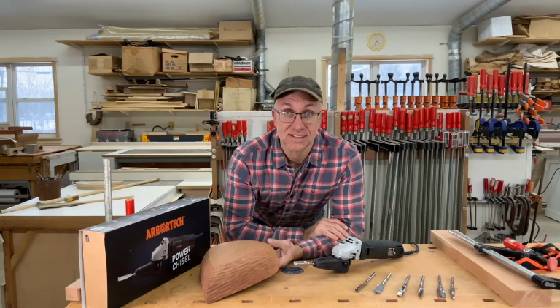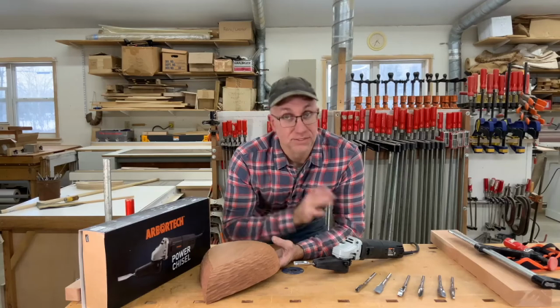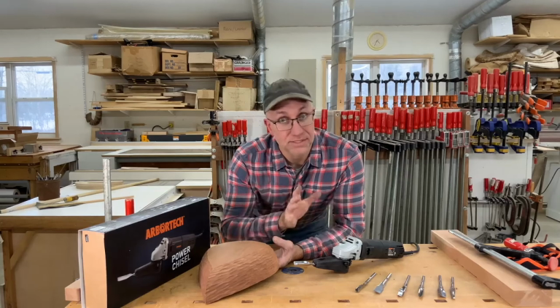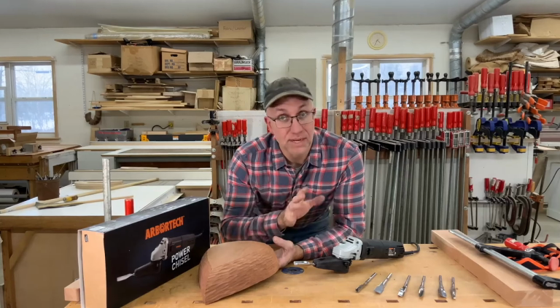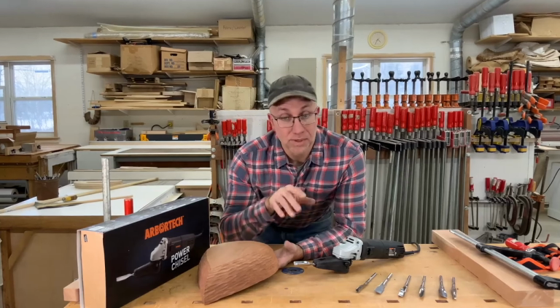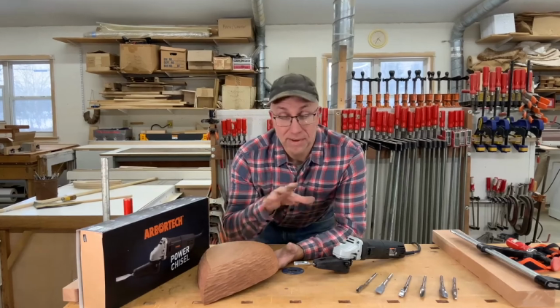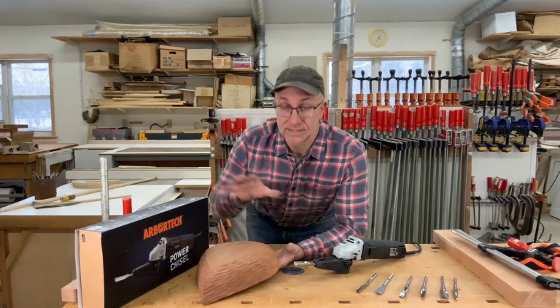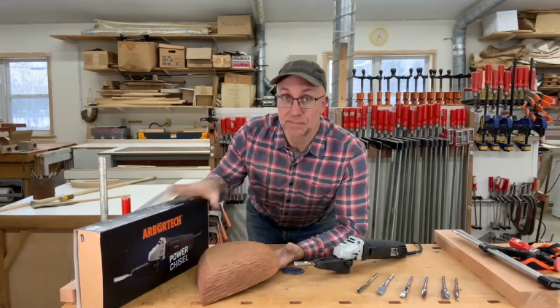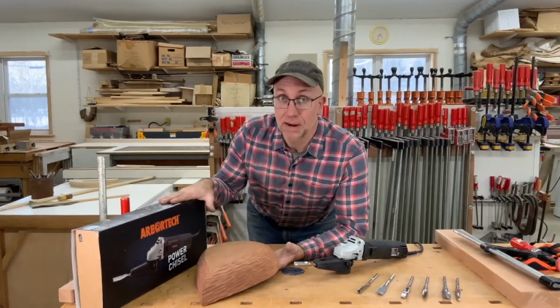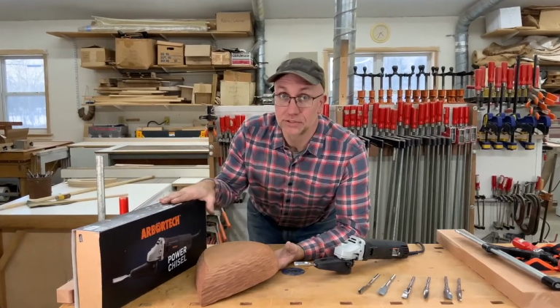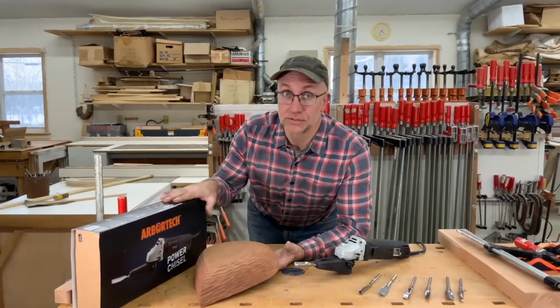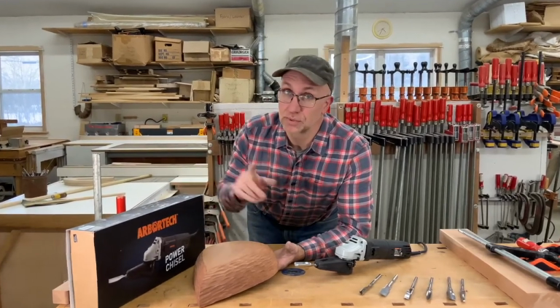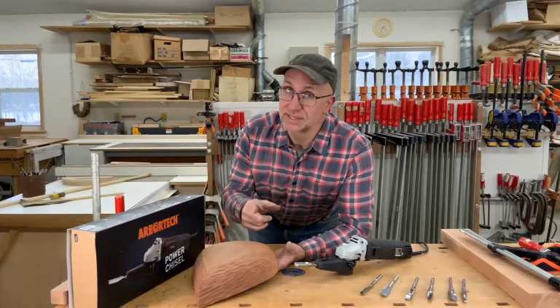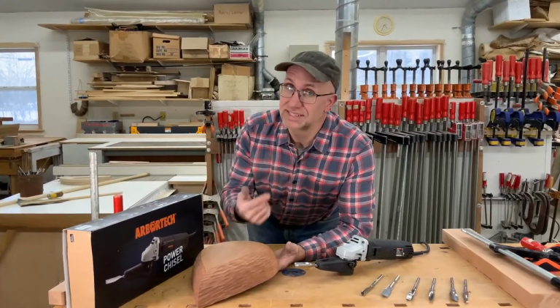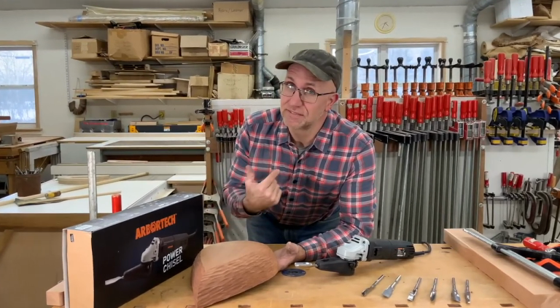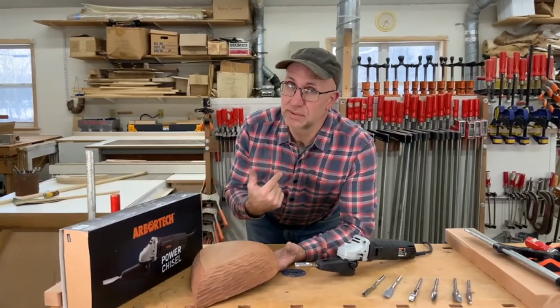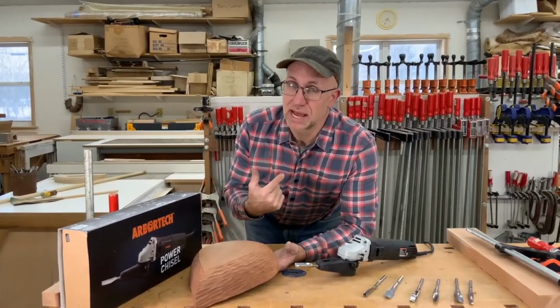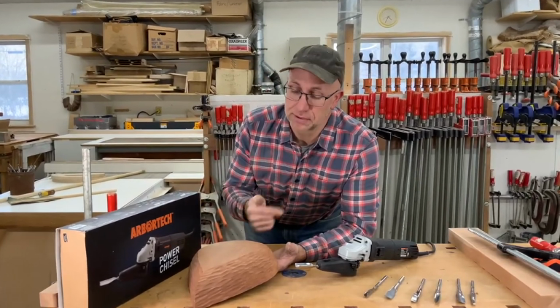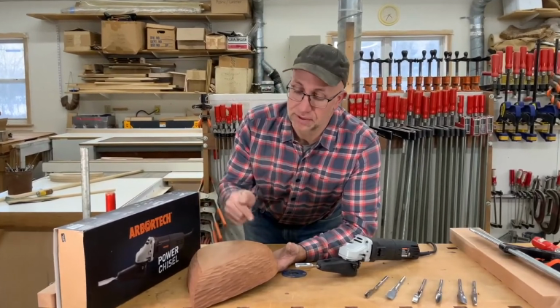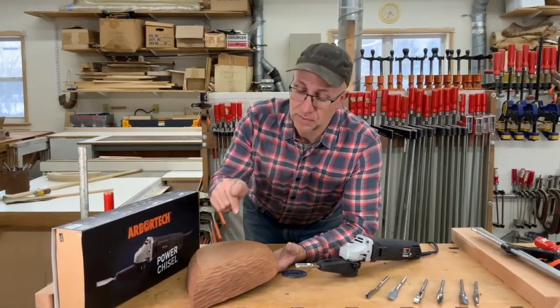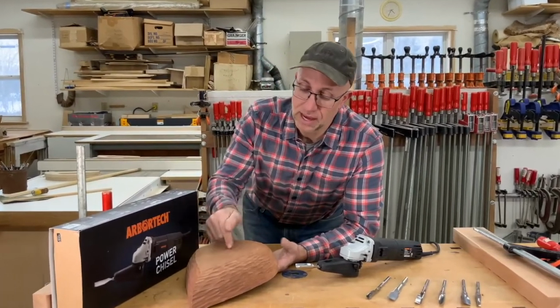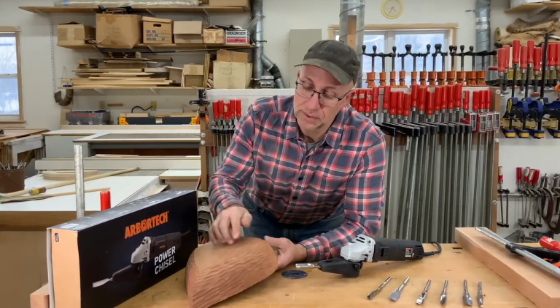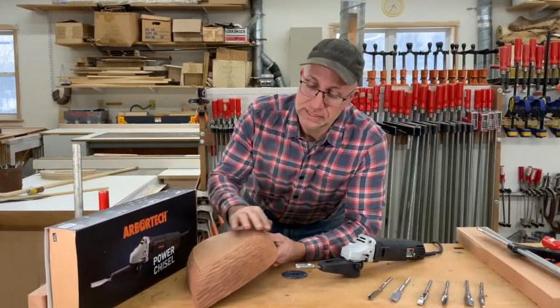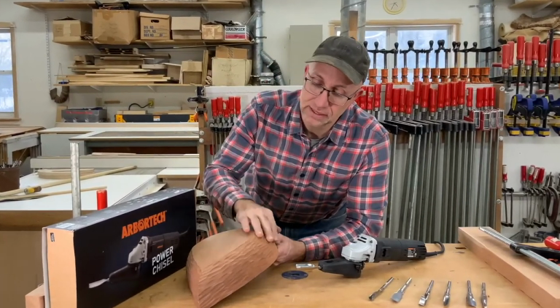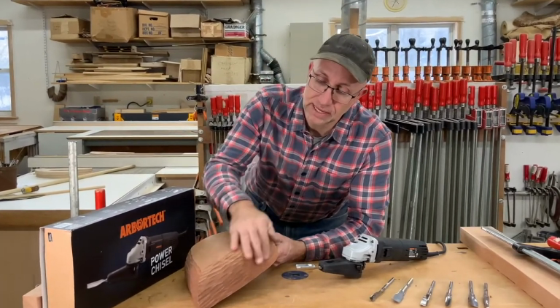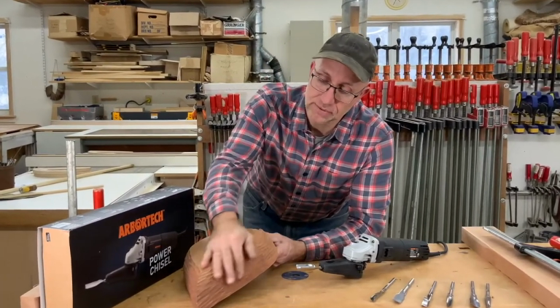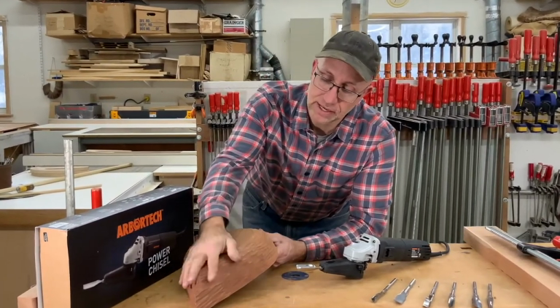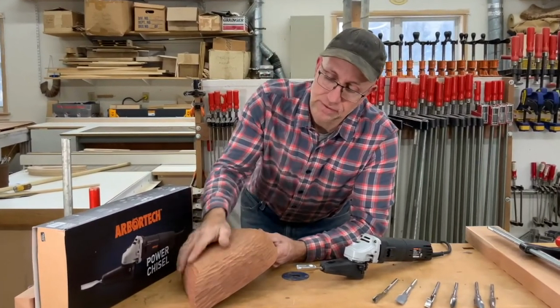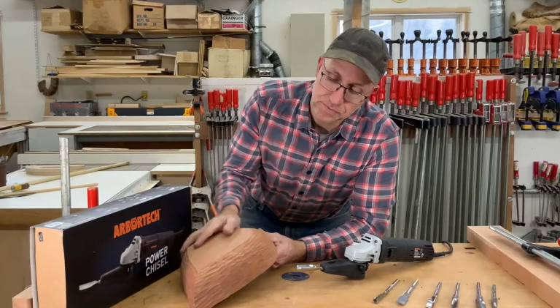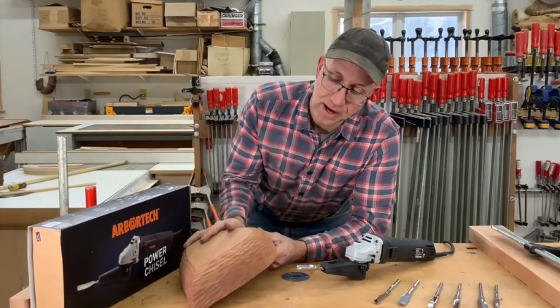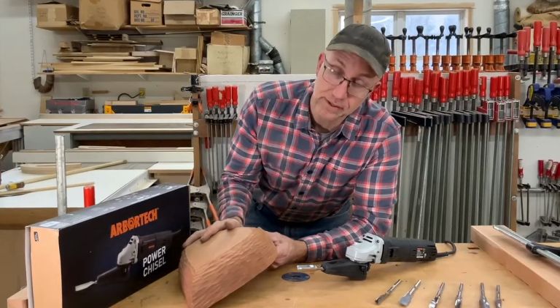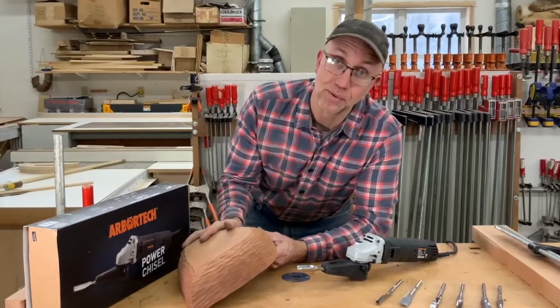Today we're unboxing the power chisel and we're going to see if I was happy or not with how it did on the outside of this mahogany bowl.